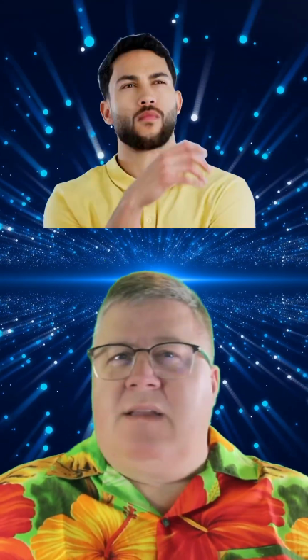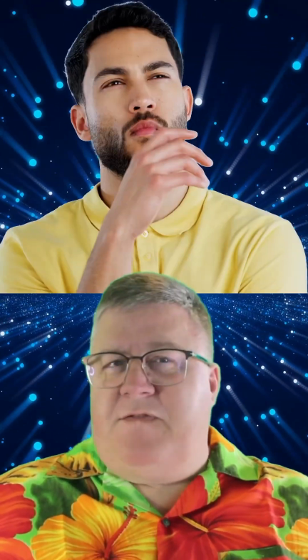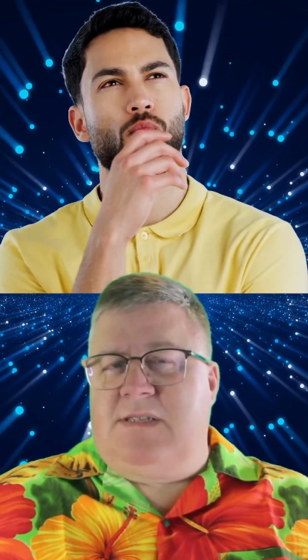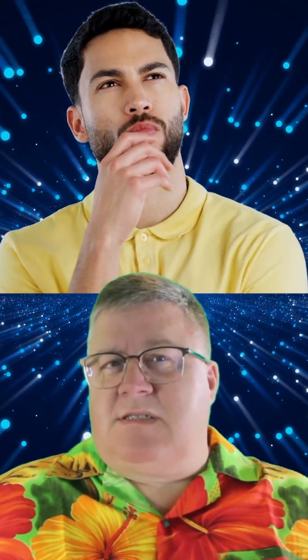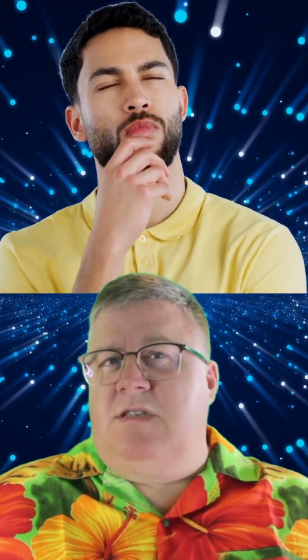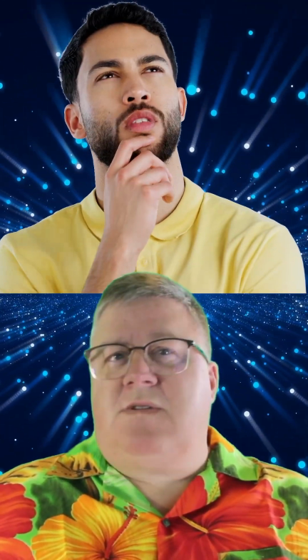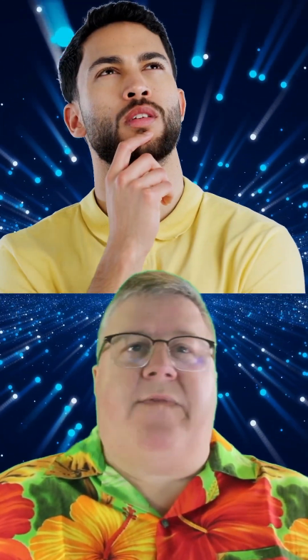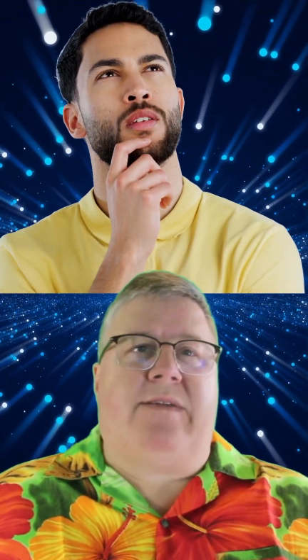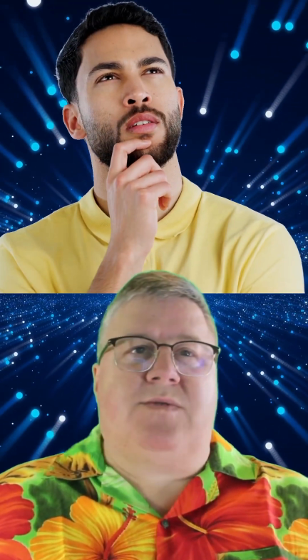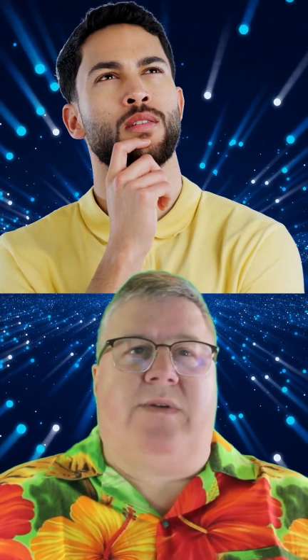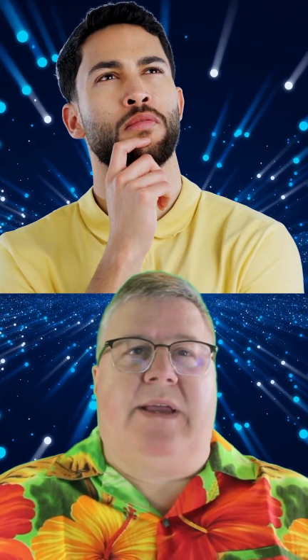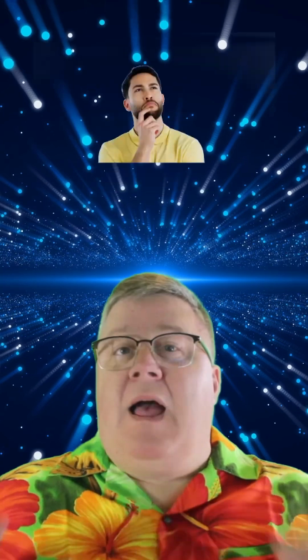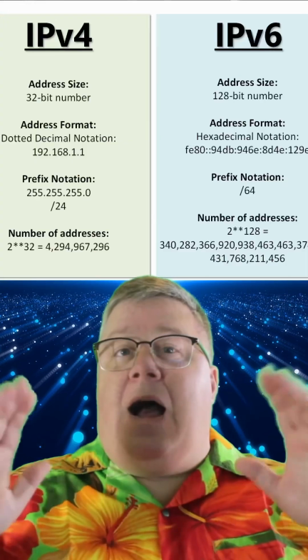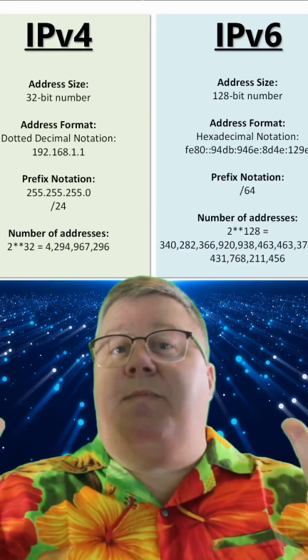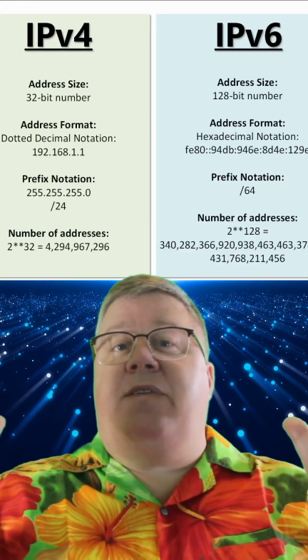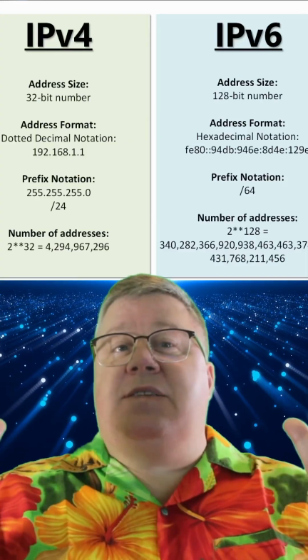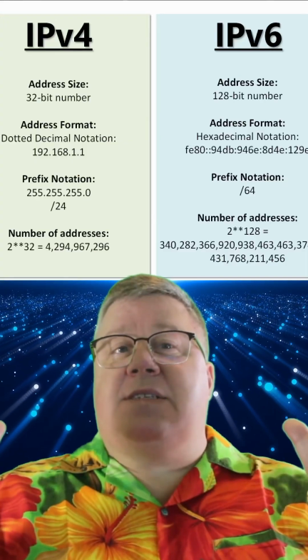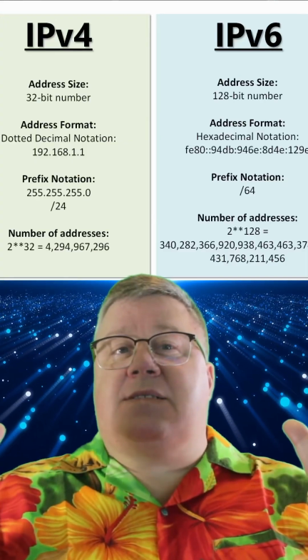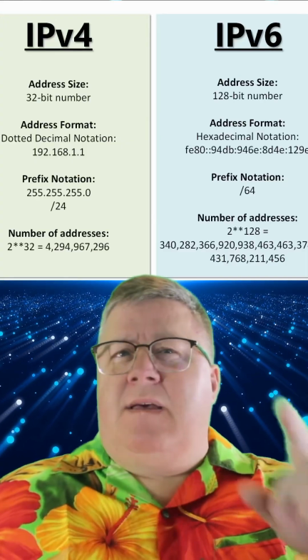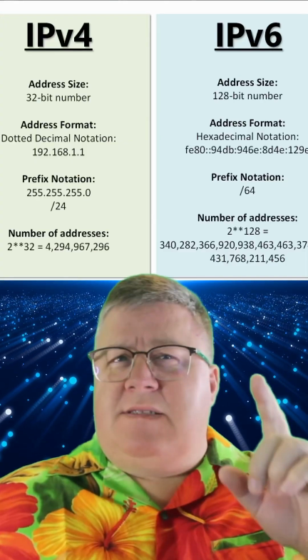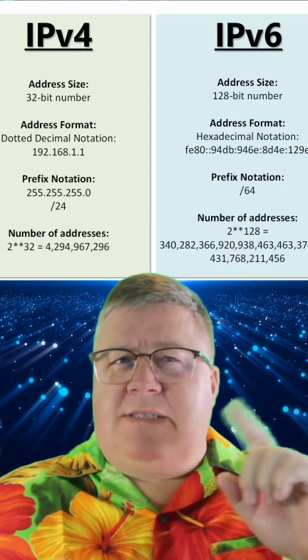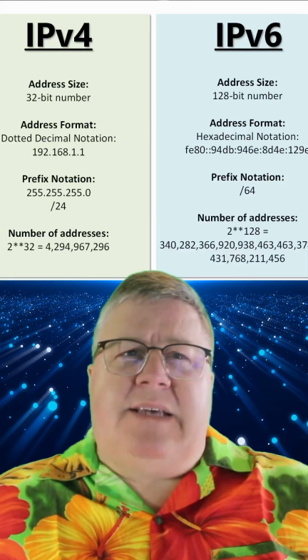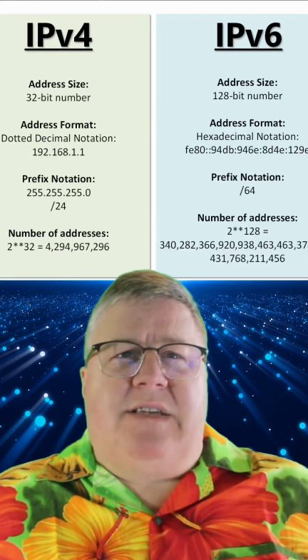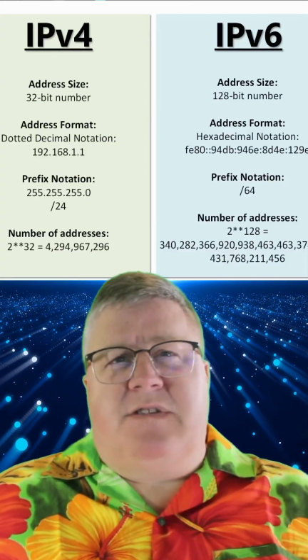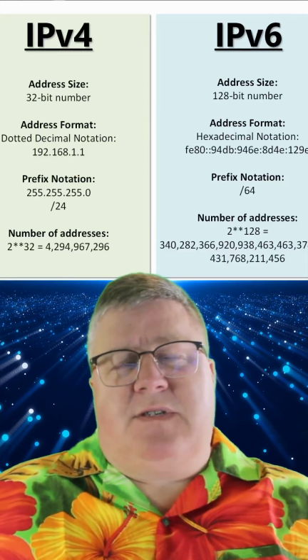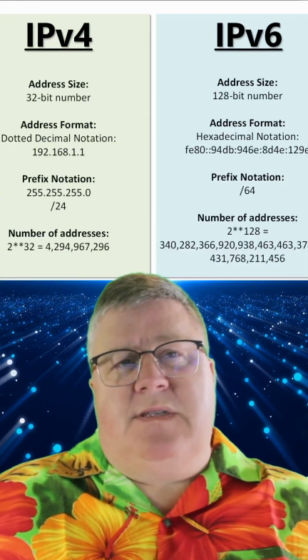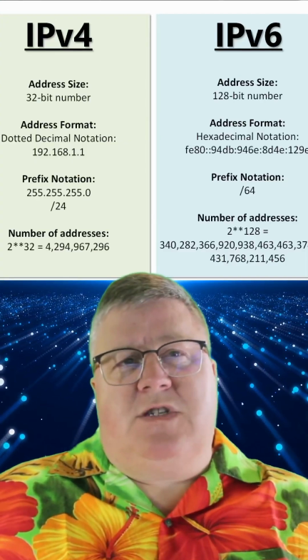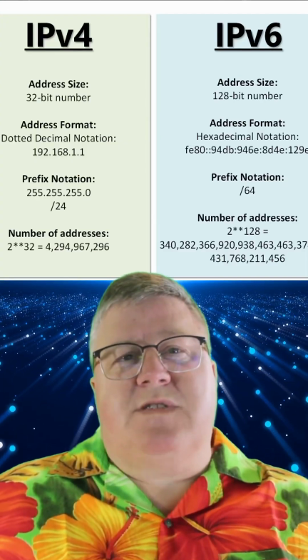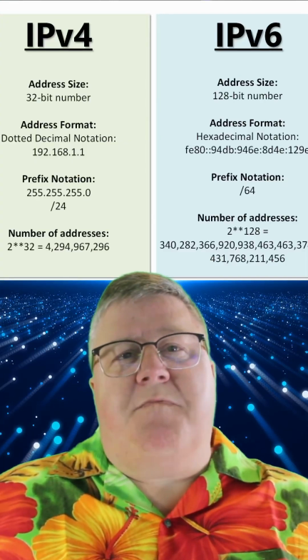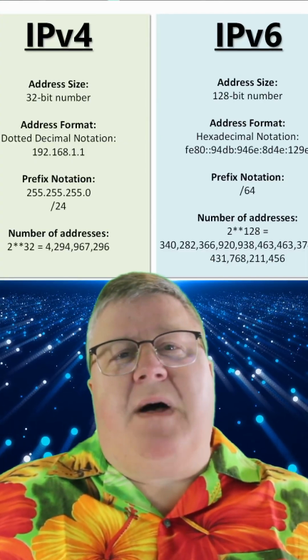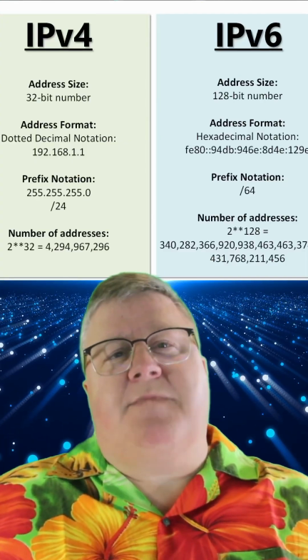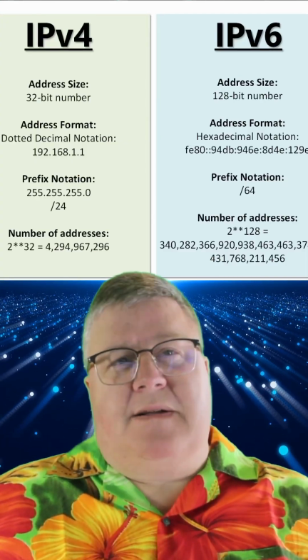To fix this, a new type of address was created: IPv6. The size difference between the two is mind-boggling.